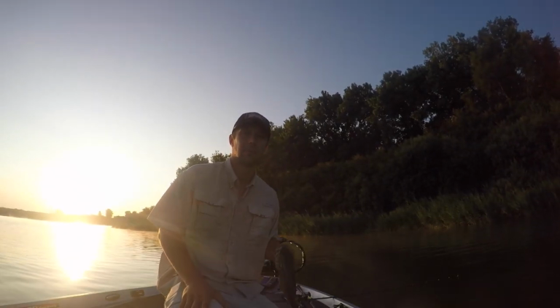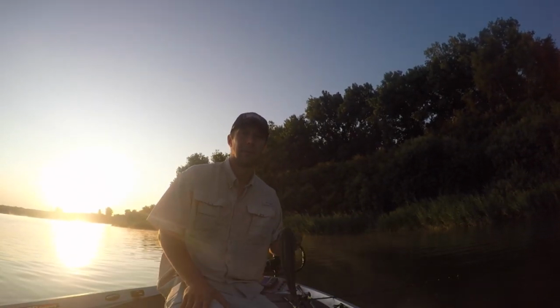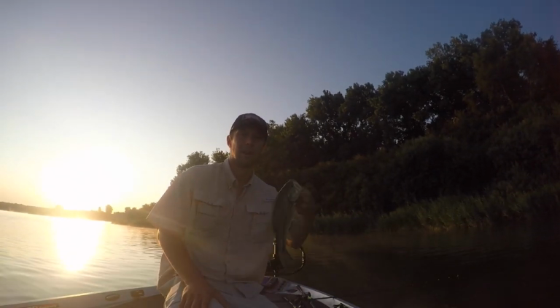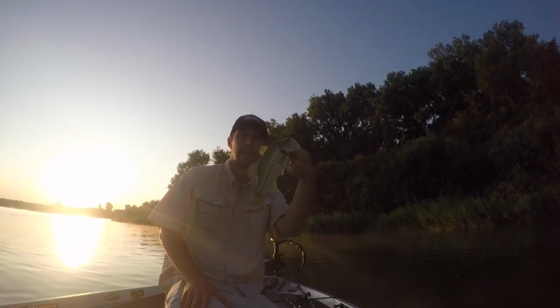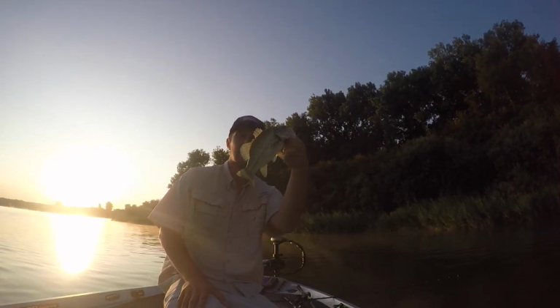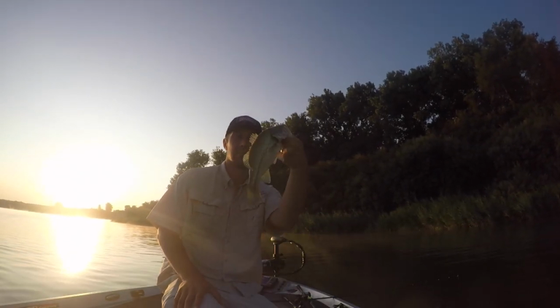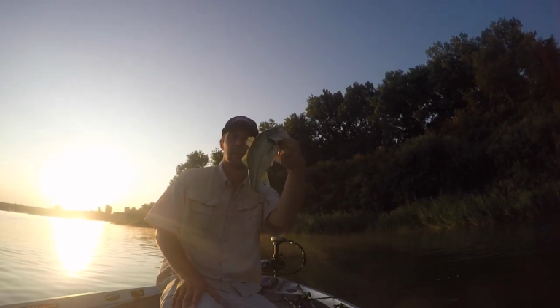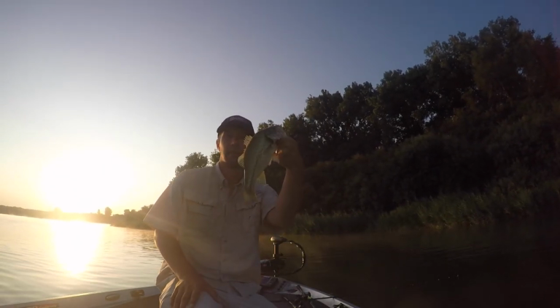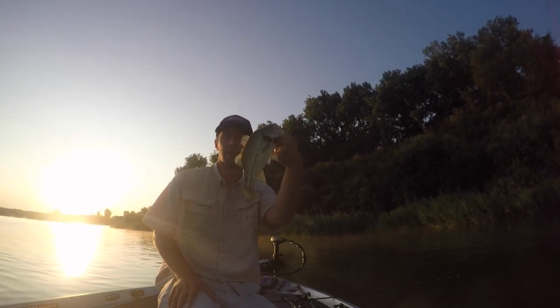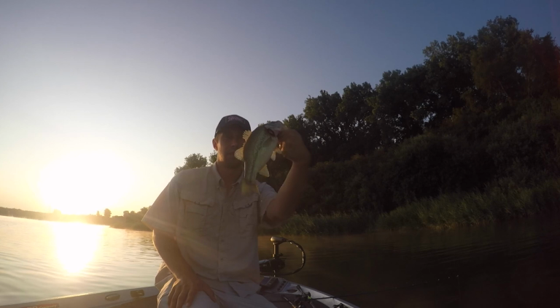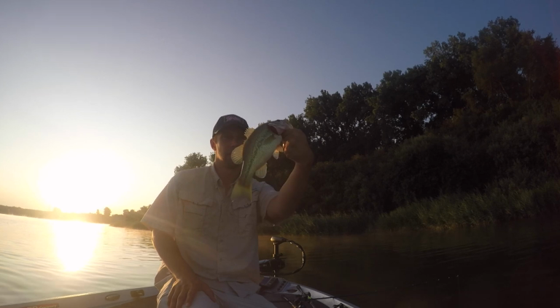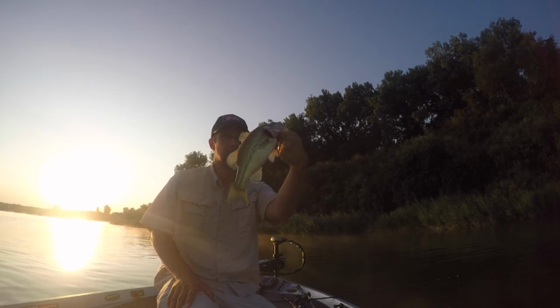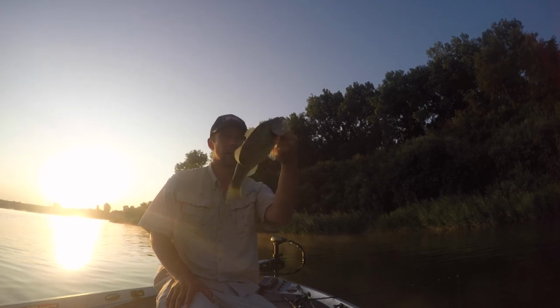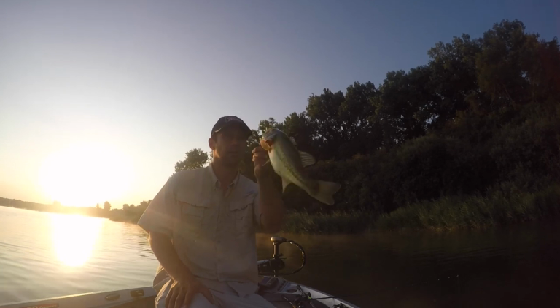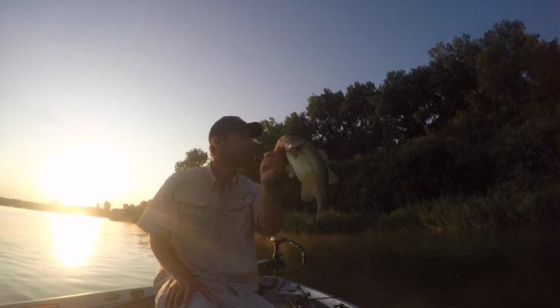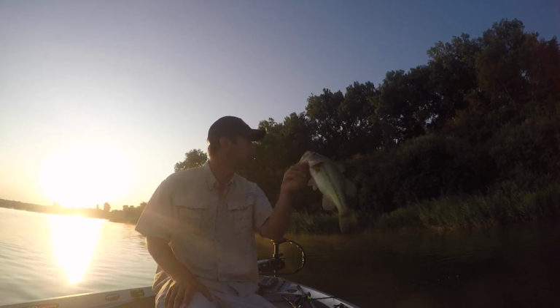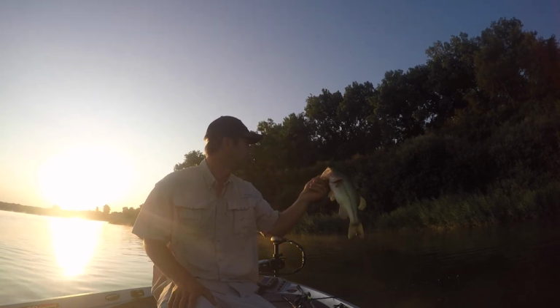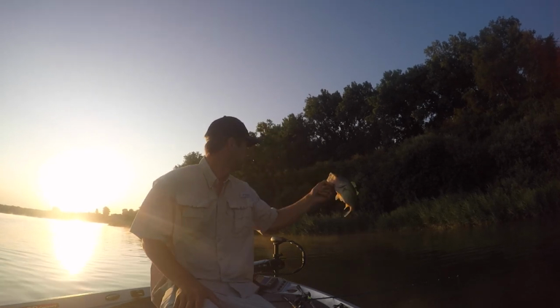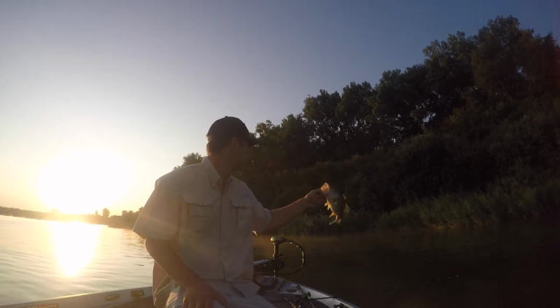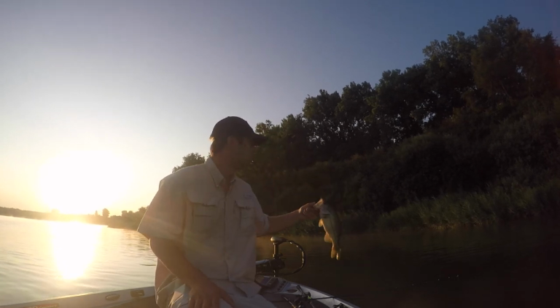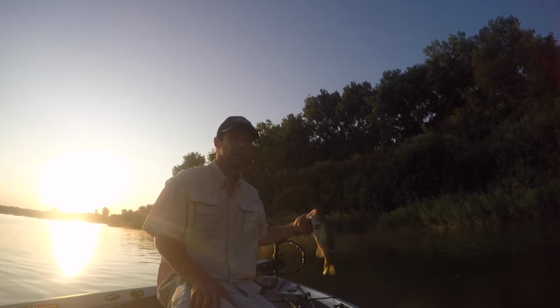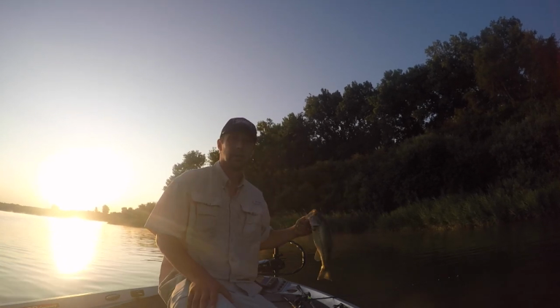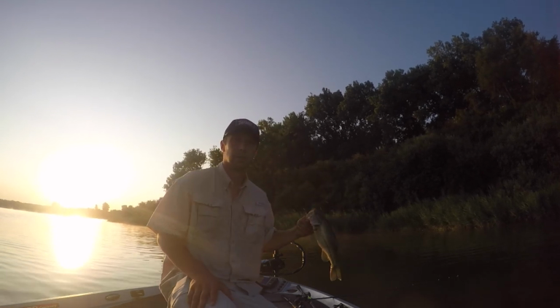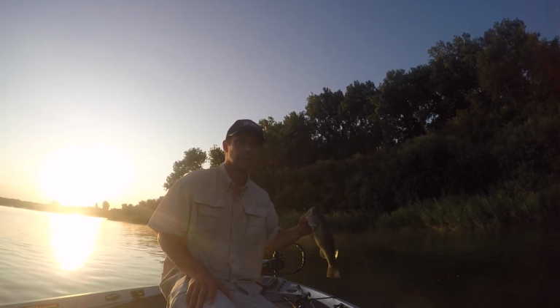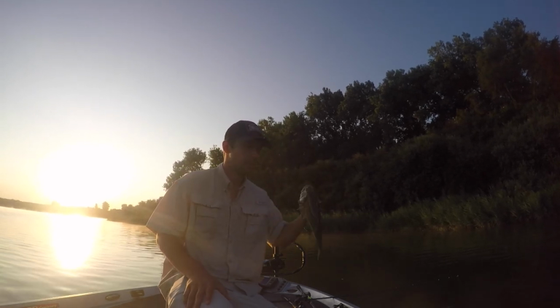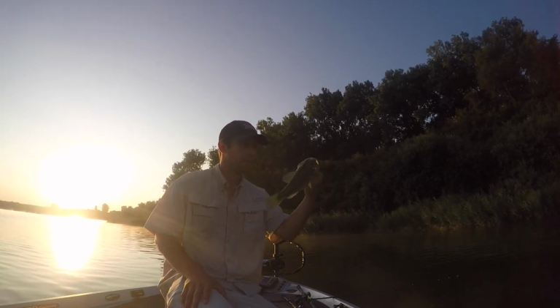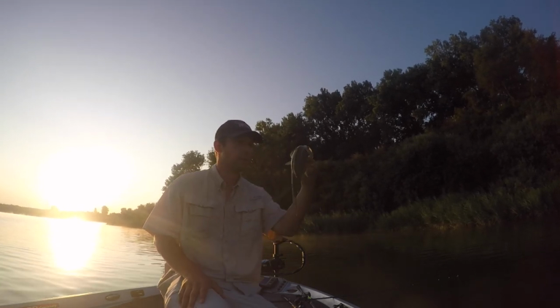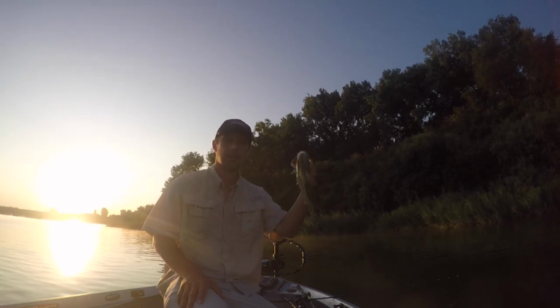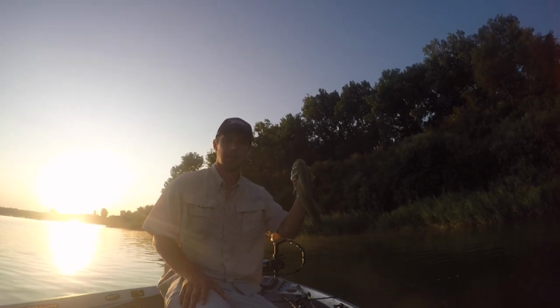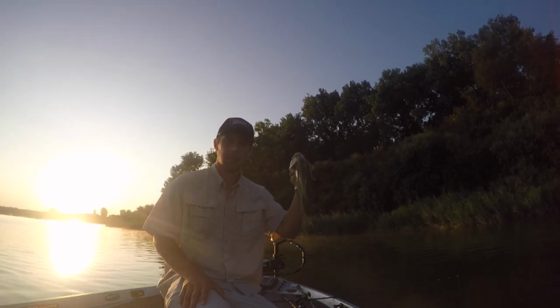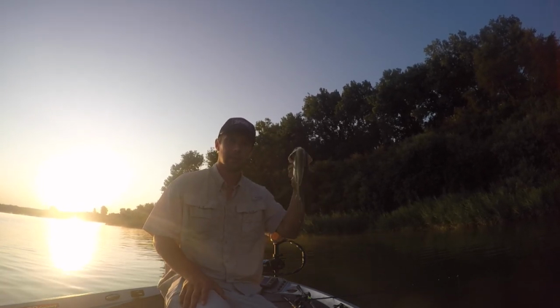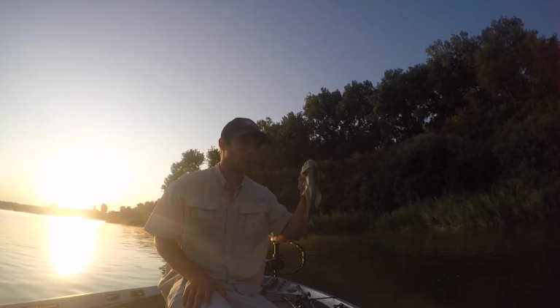Alright guys, first fish — Dad caught on a little creature bait. We're here along some reeds. Let's get some more.